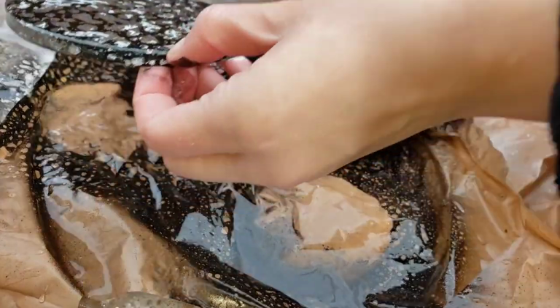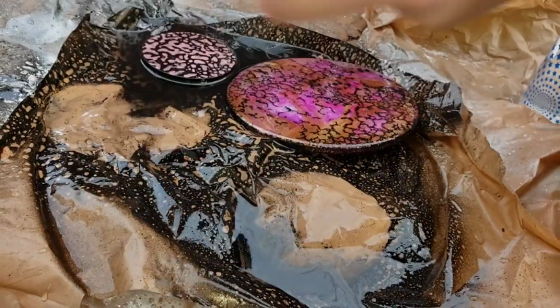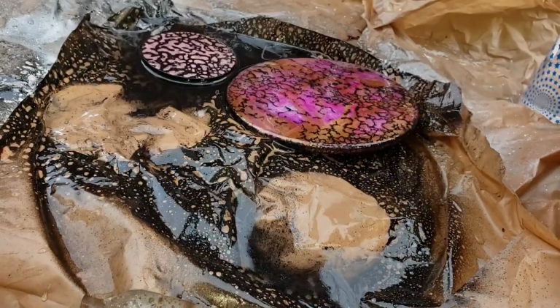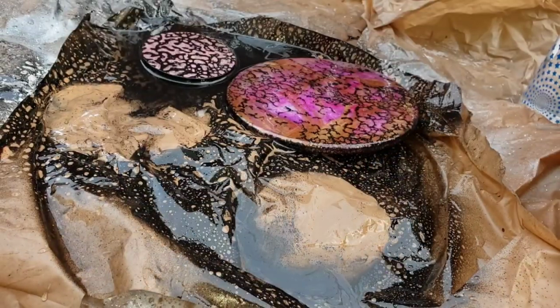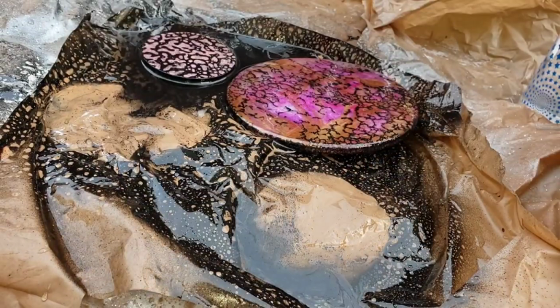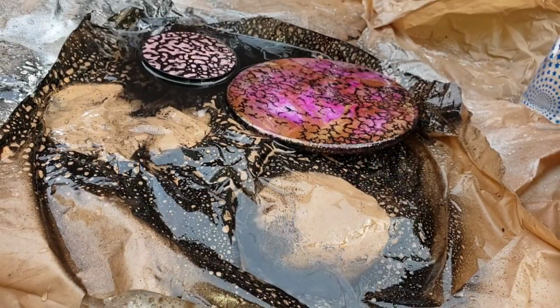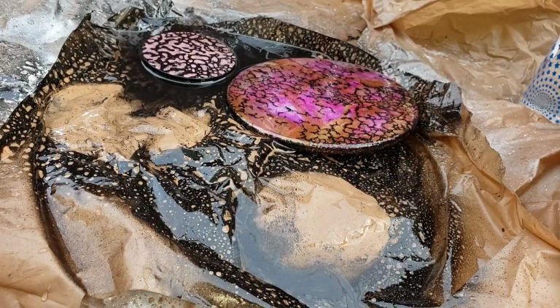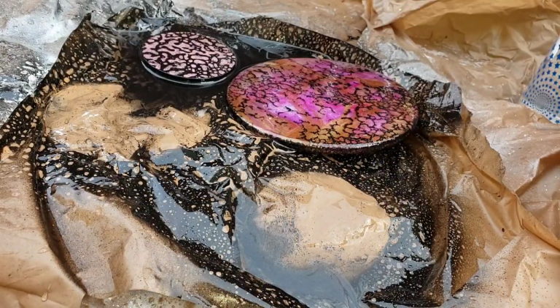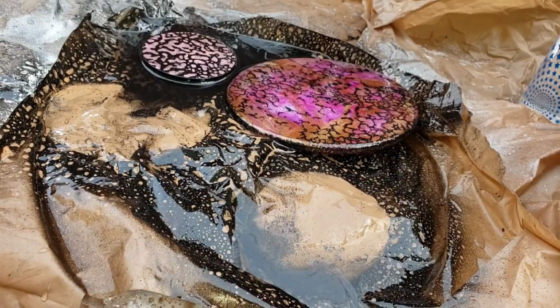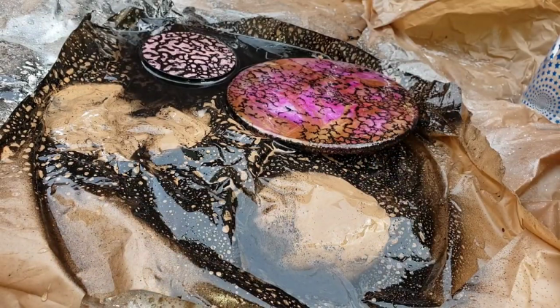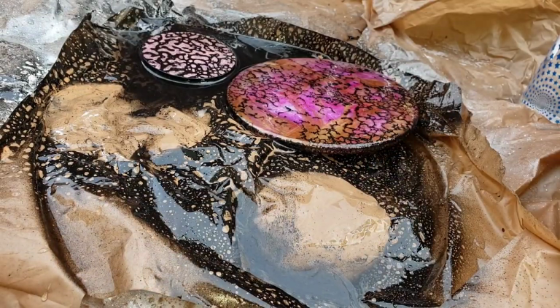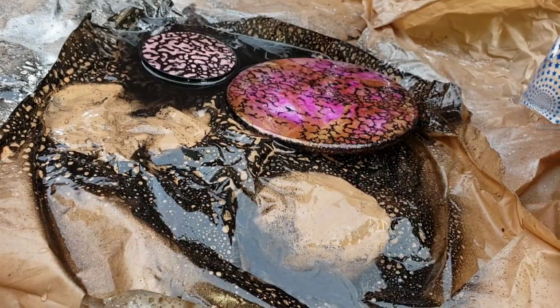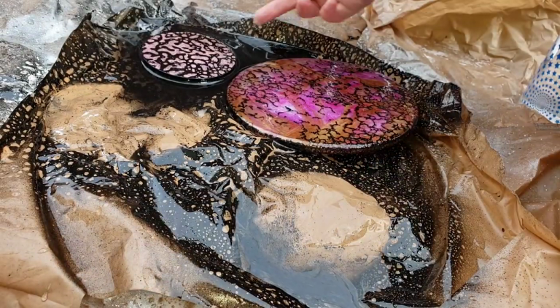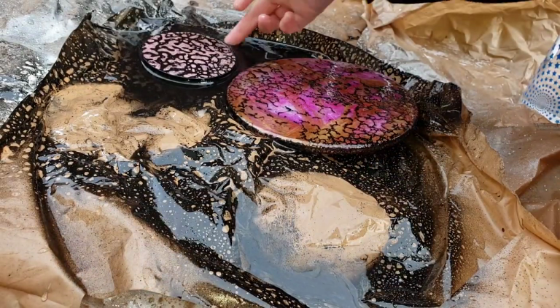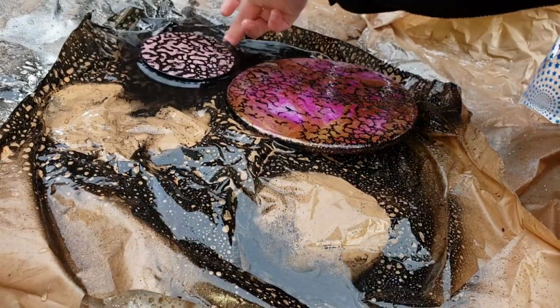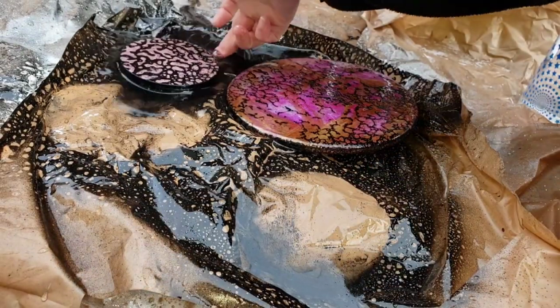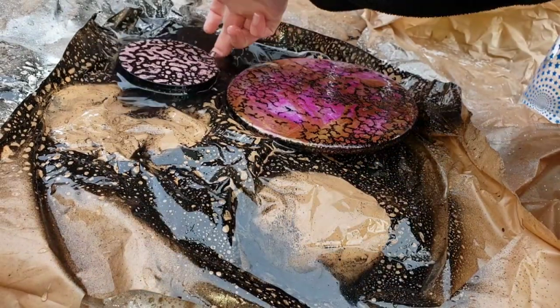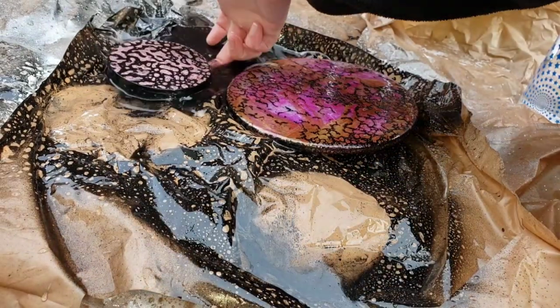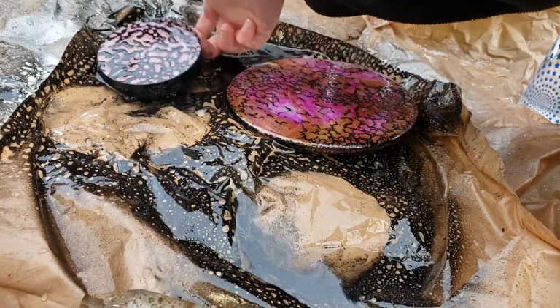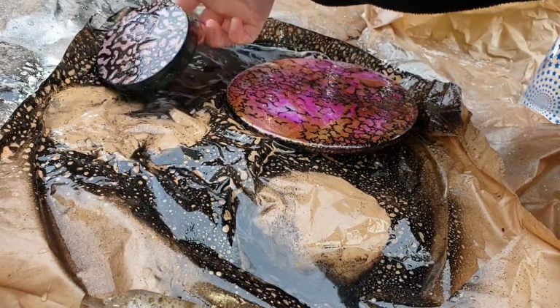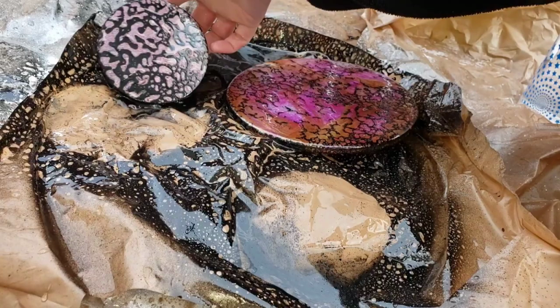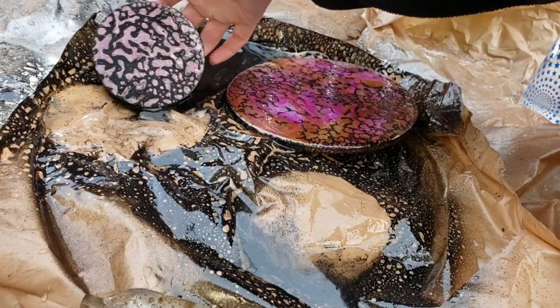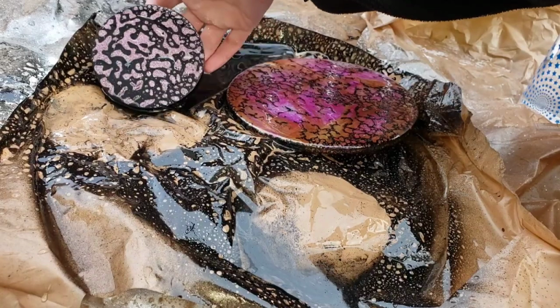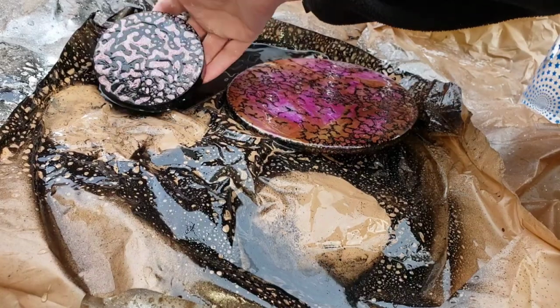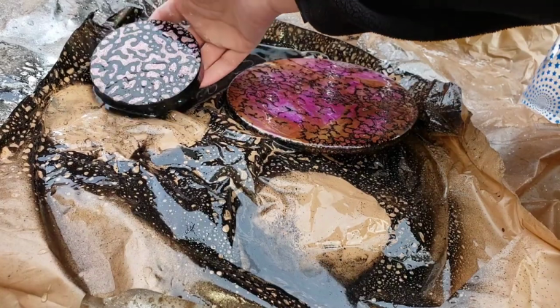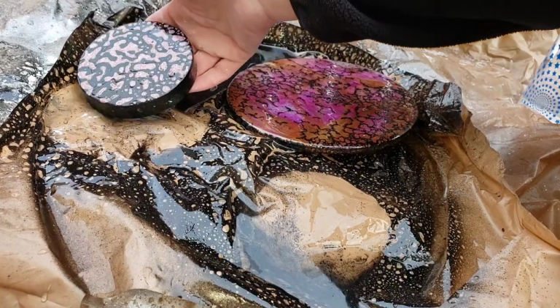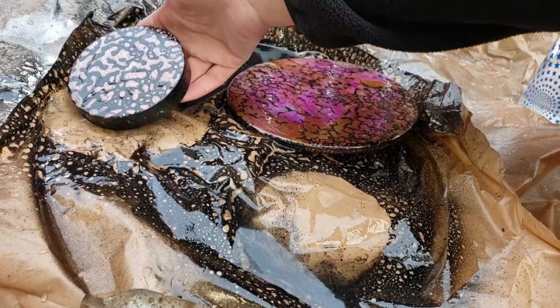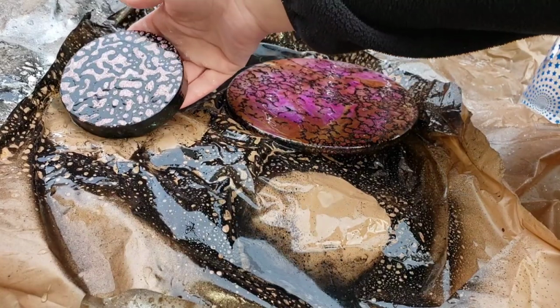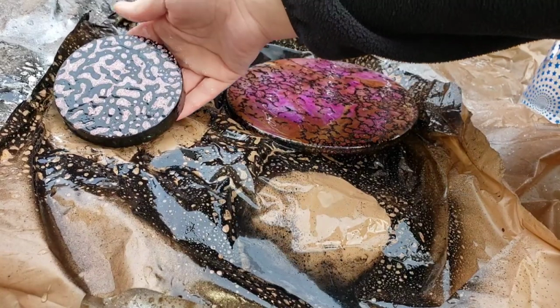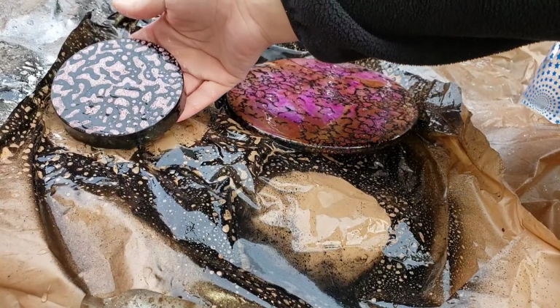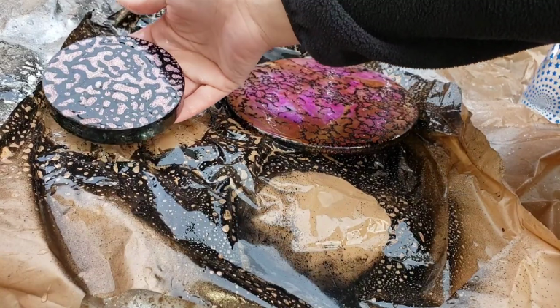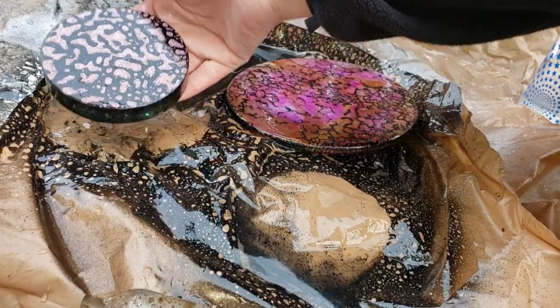Then I let them dry for 24 hours and did a clear resin top coat on them.